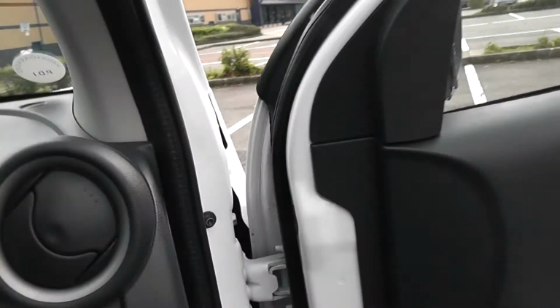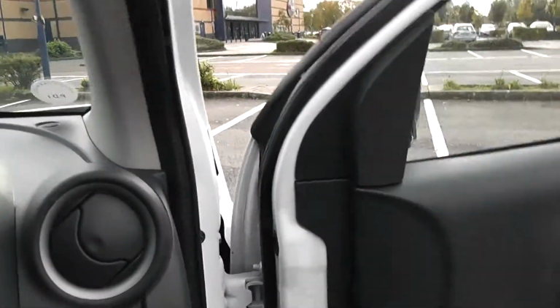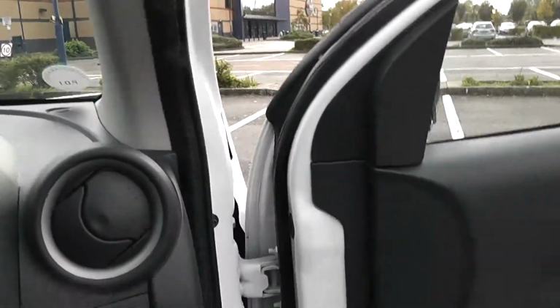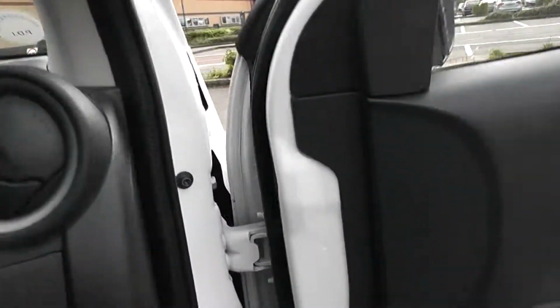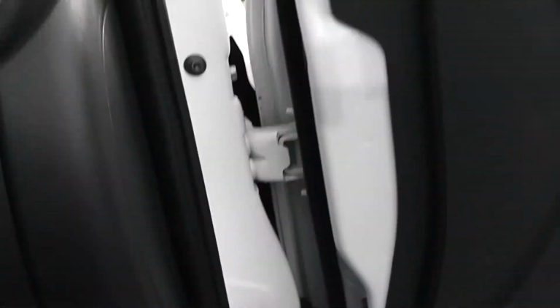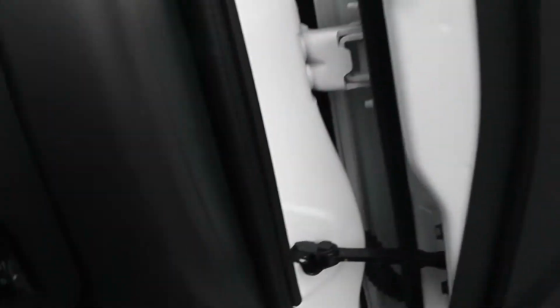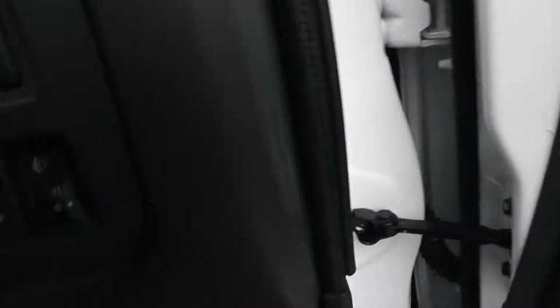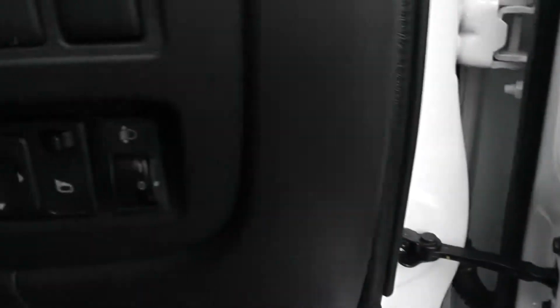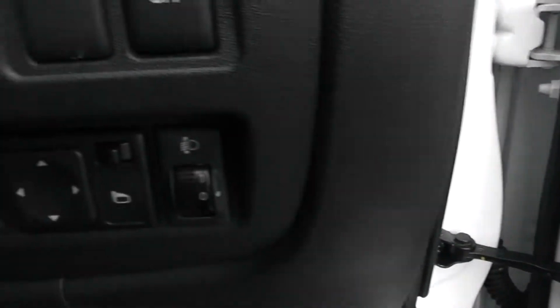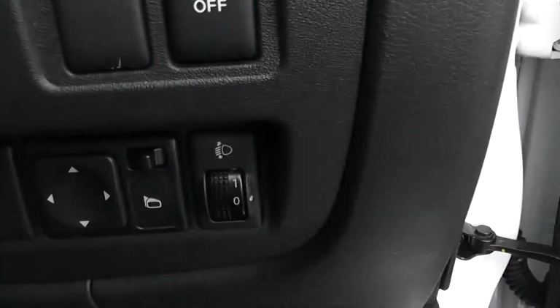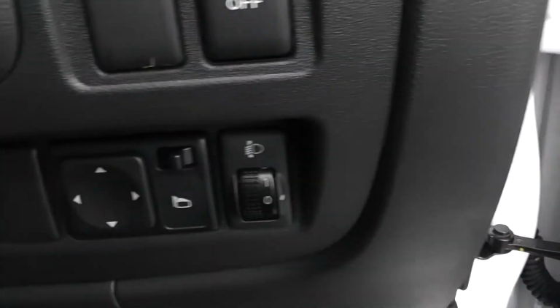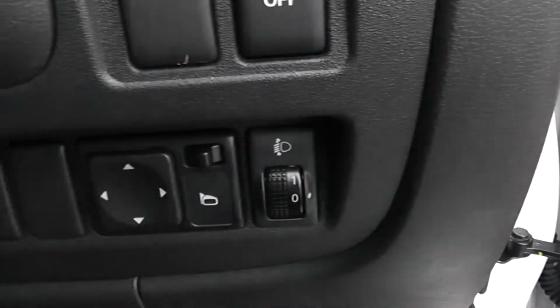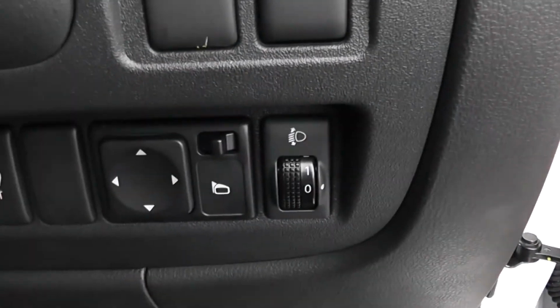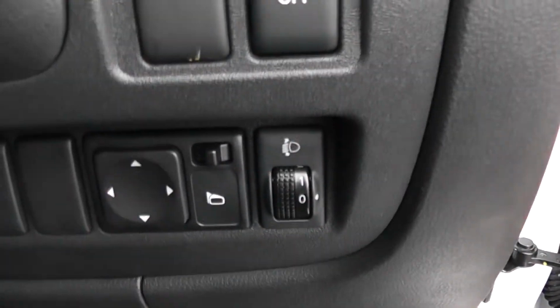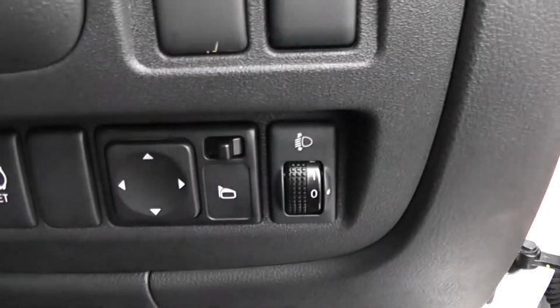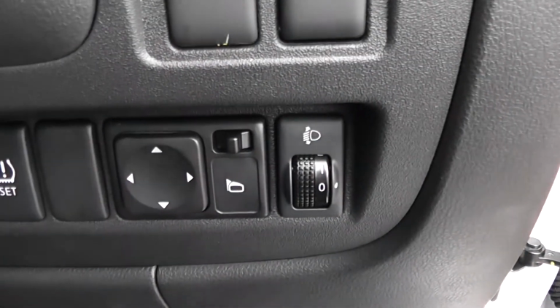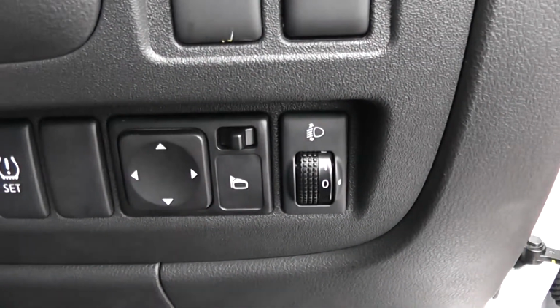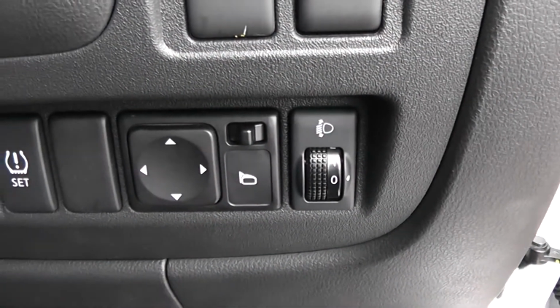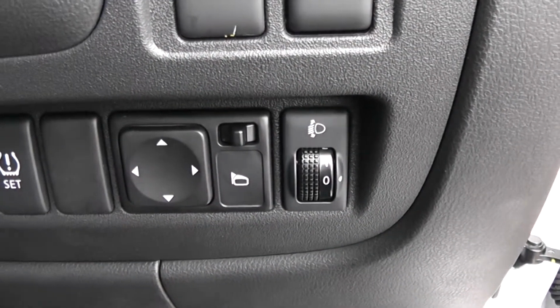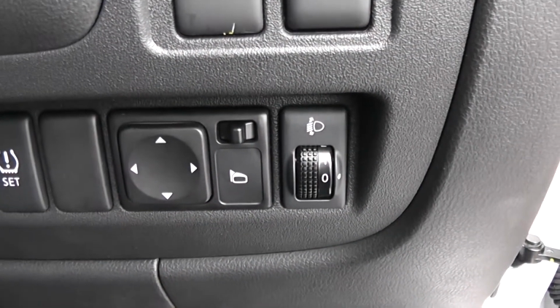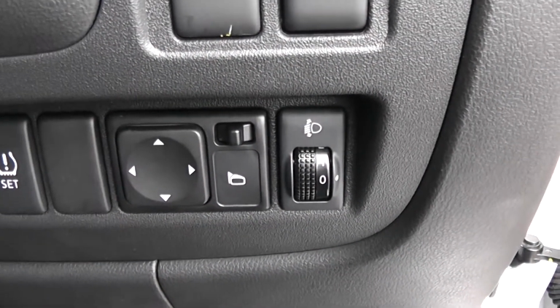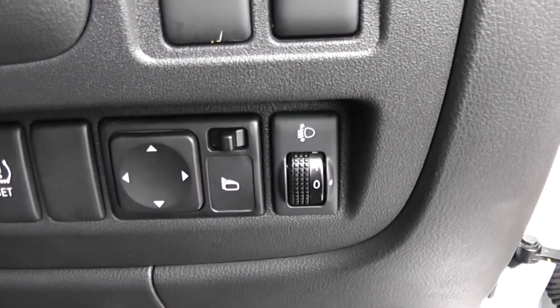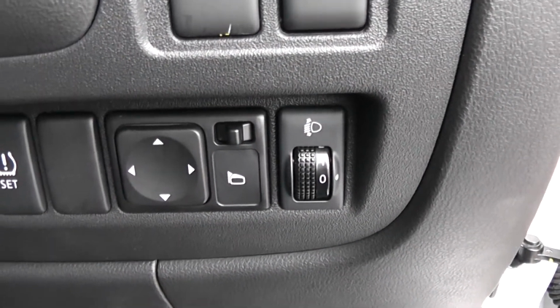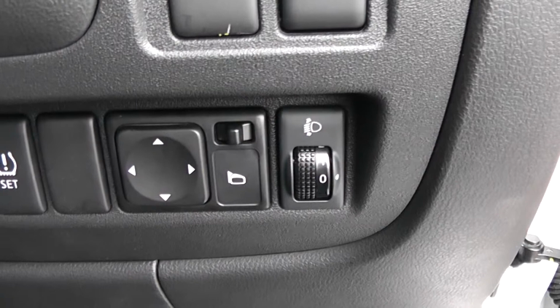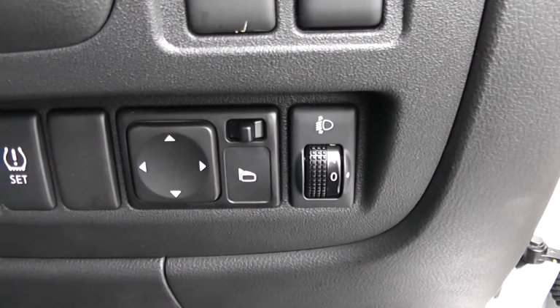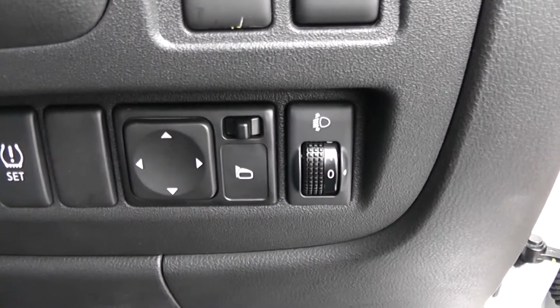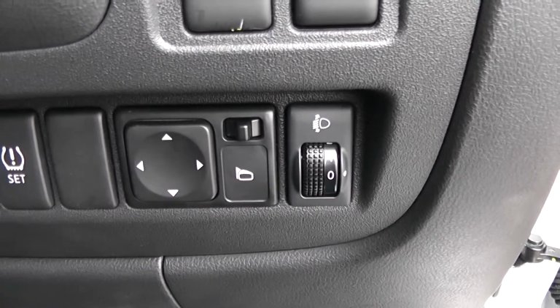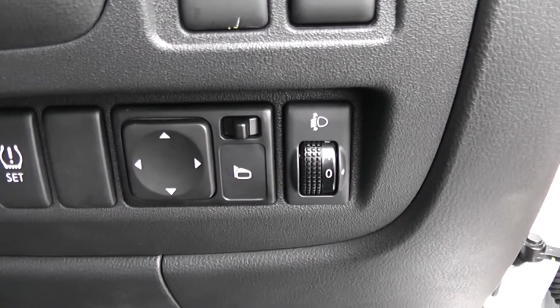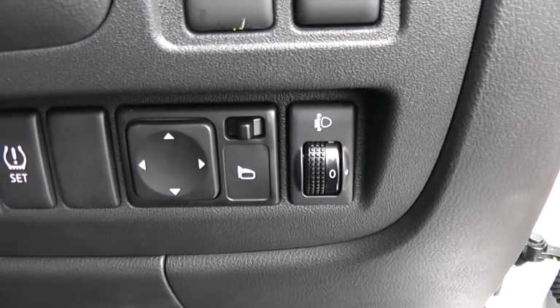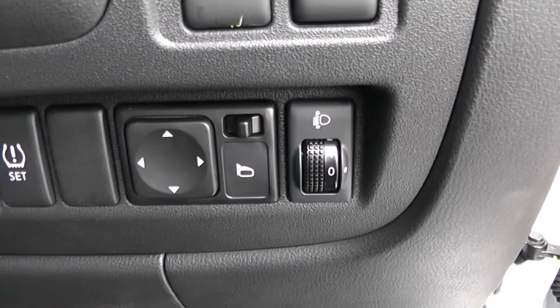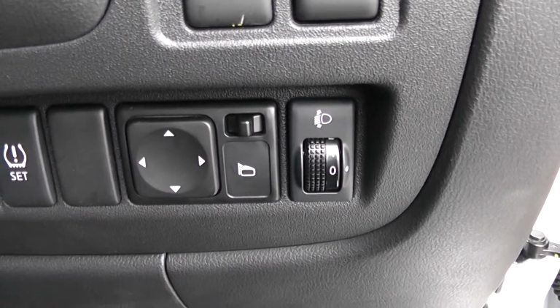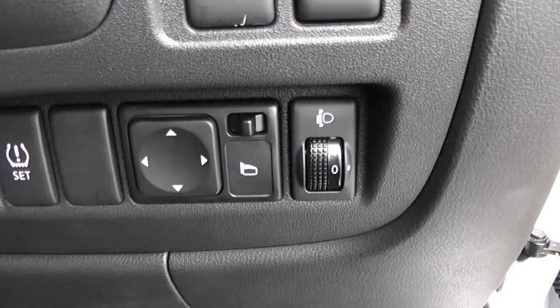Moving into the vehicle, to the right hand side of the steering wheel you have all your various lighting adjustments as well as your electric mirror adjustments.